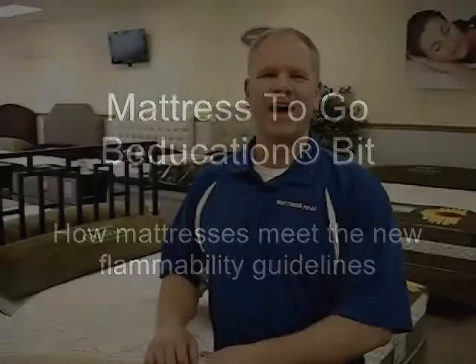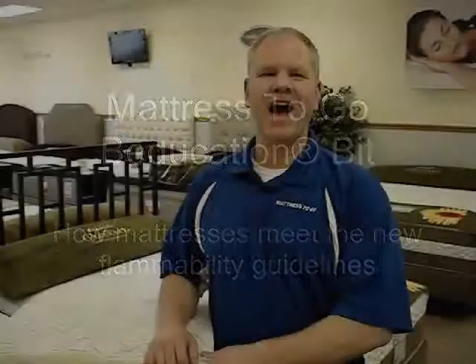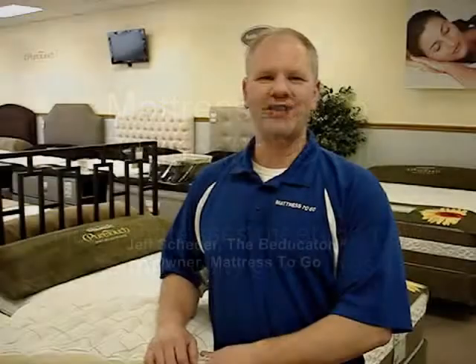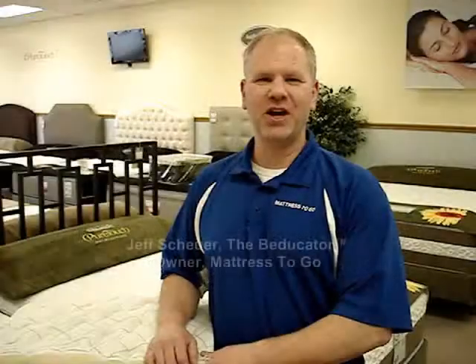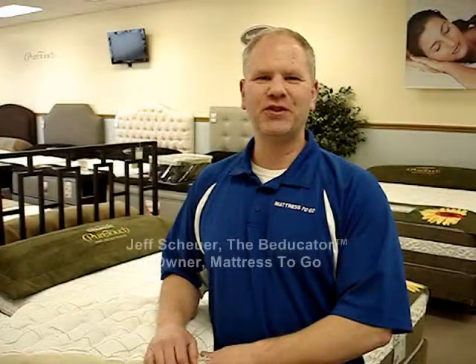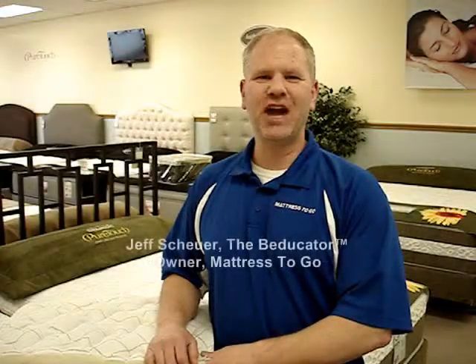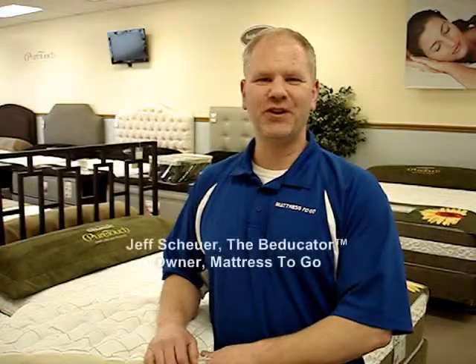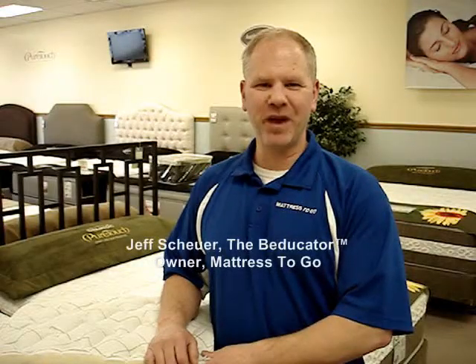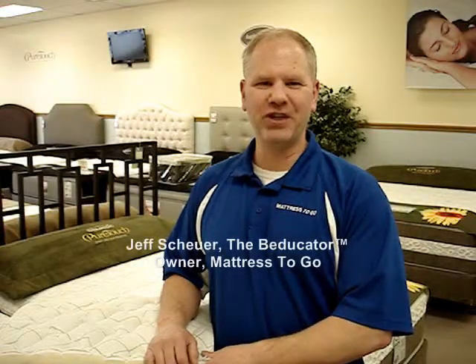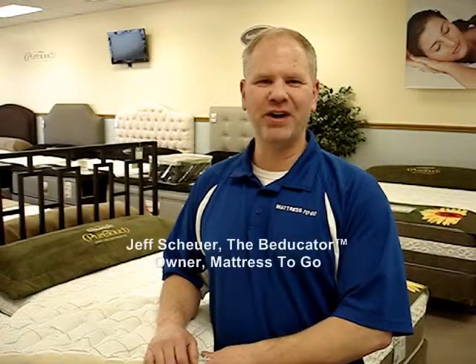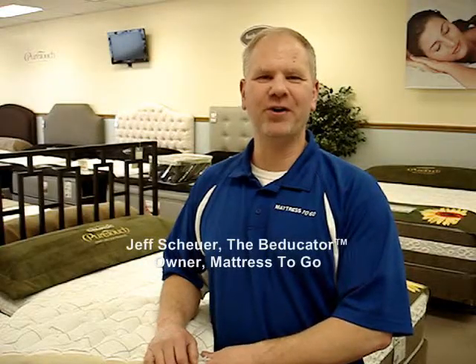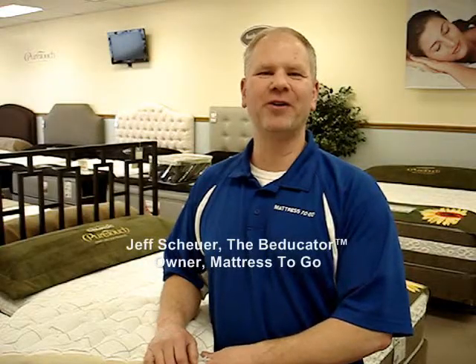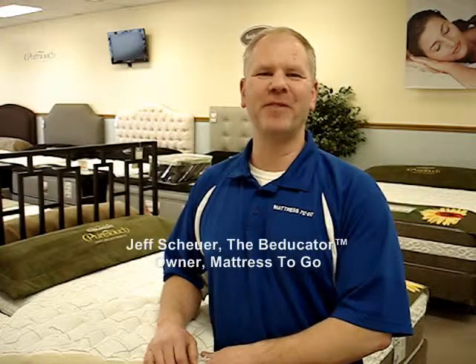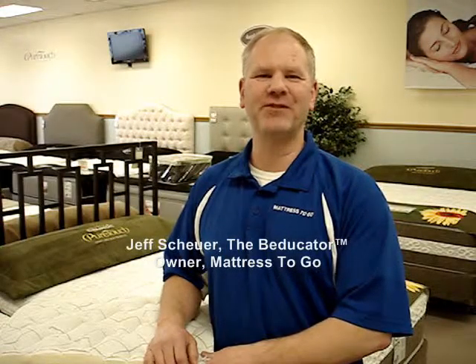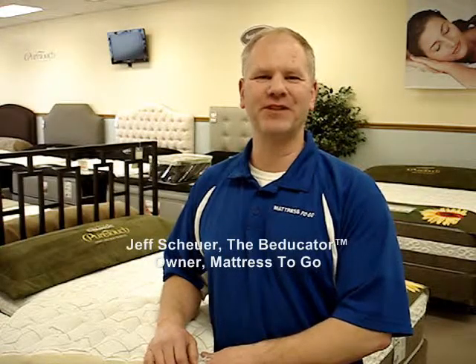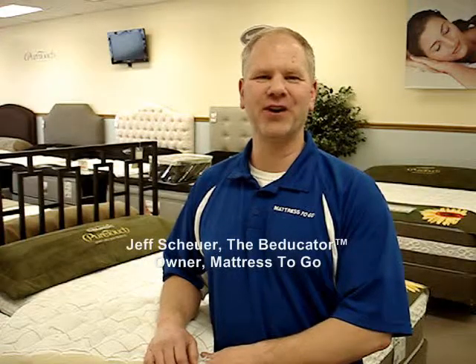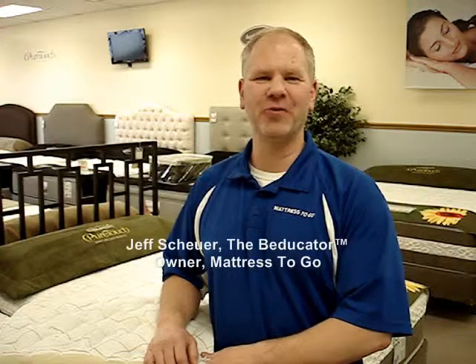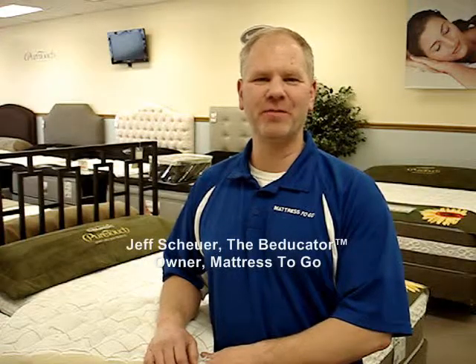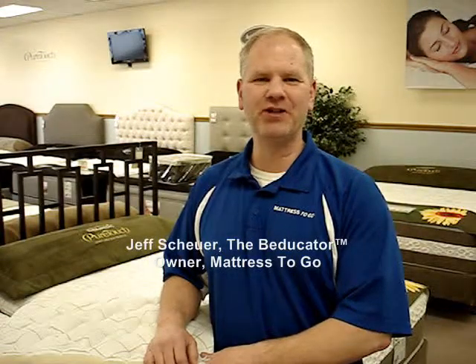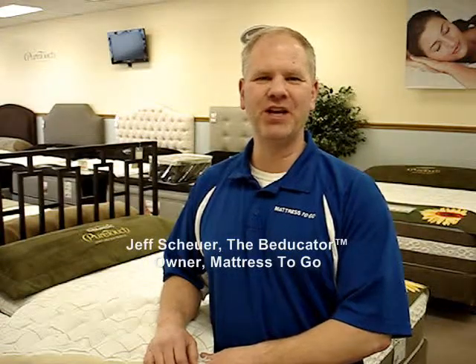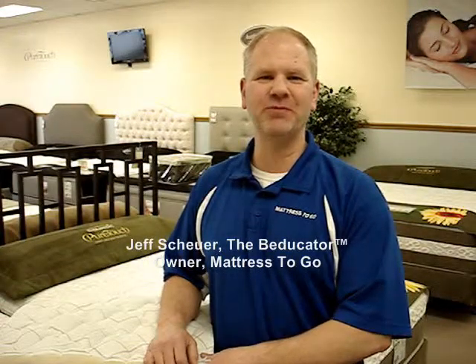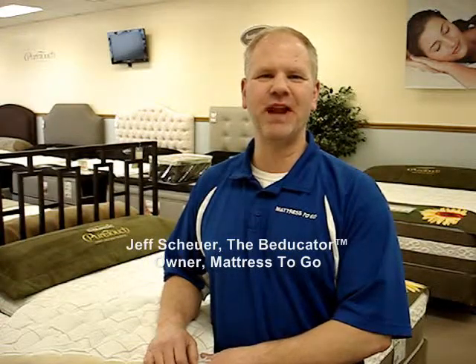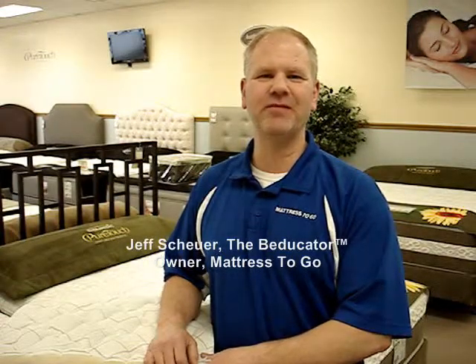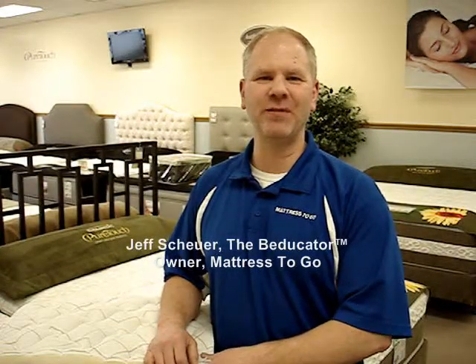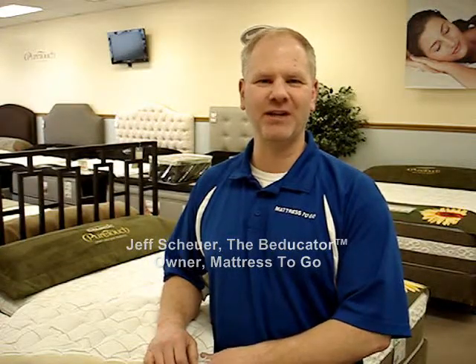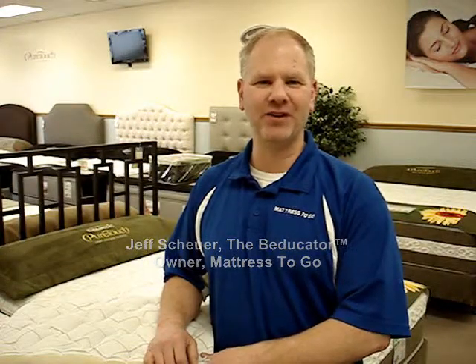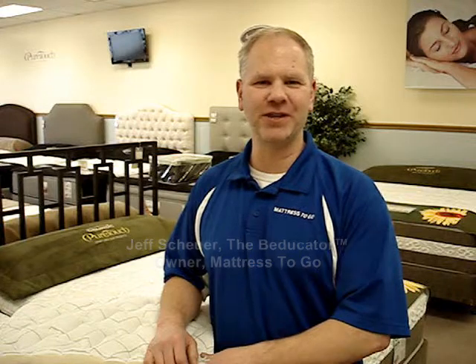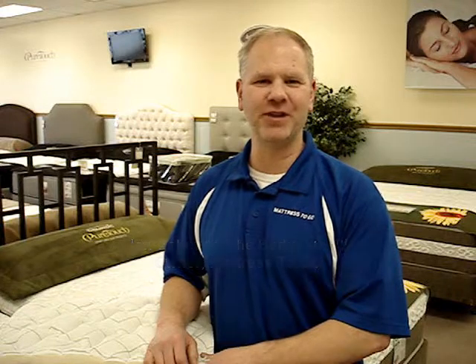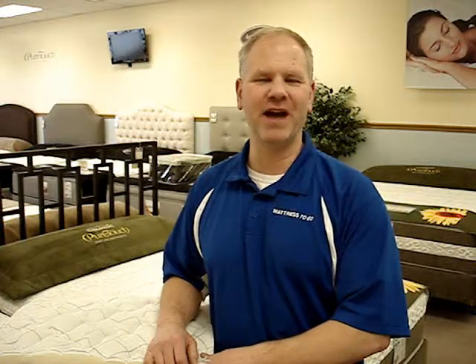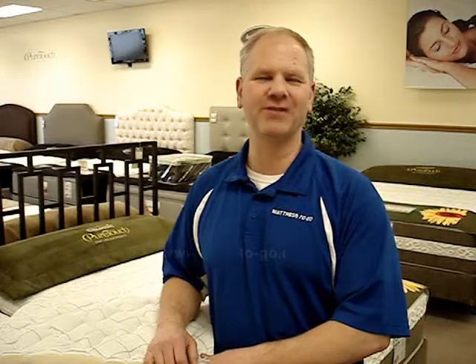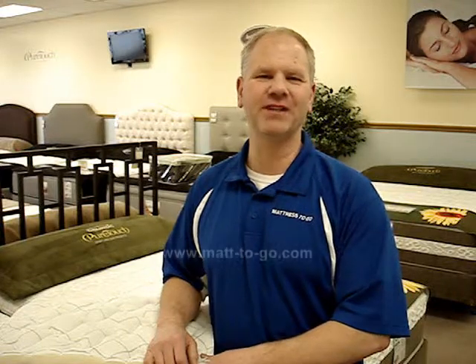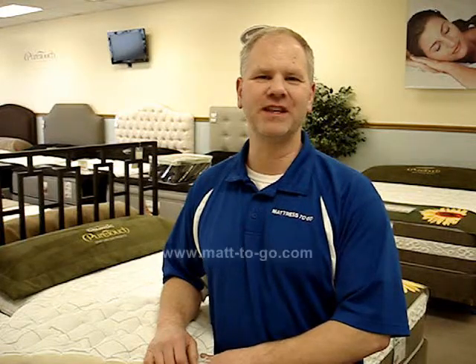Hi, it's Jeff Shire, the Beducator, owner of Mattress2Go, with the Beducation bit on flame retardancy within mattresses.